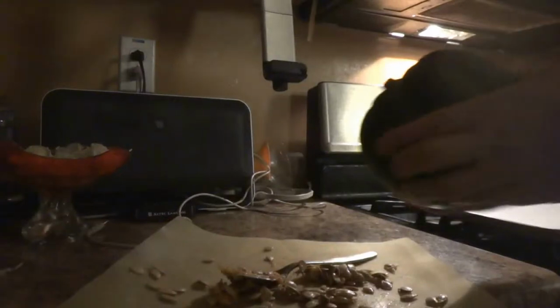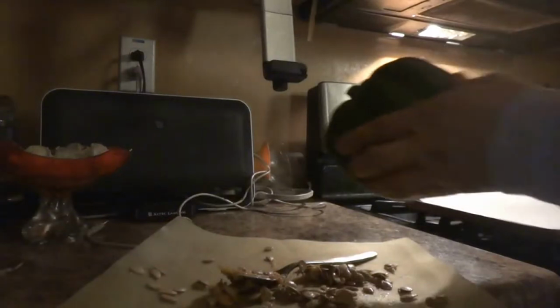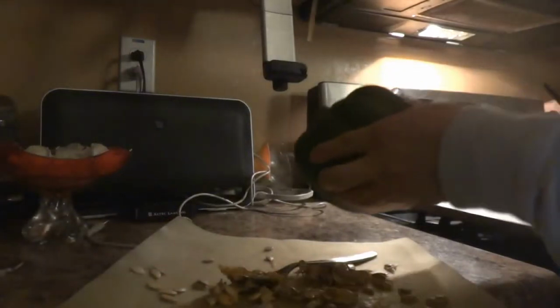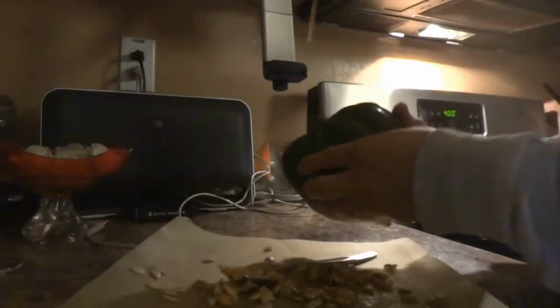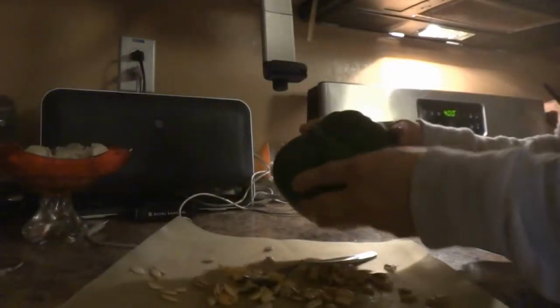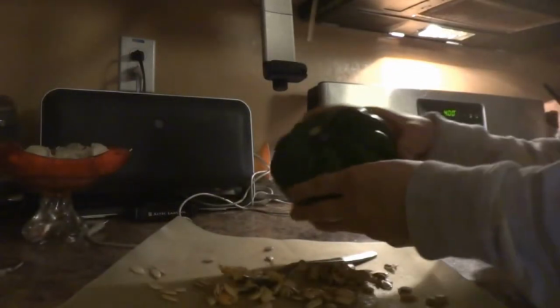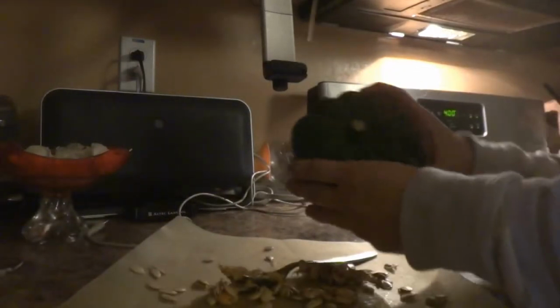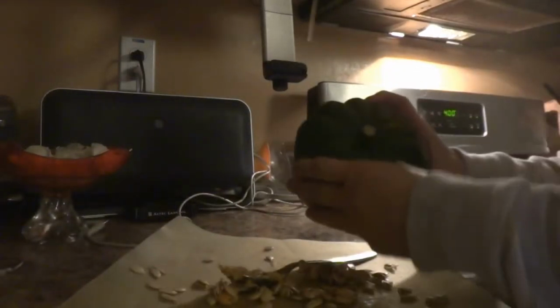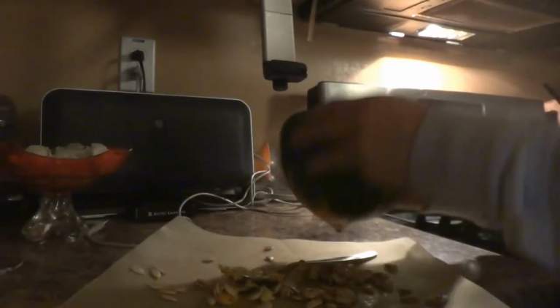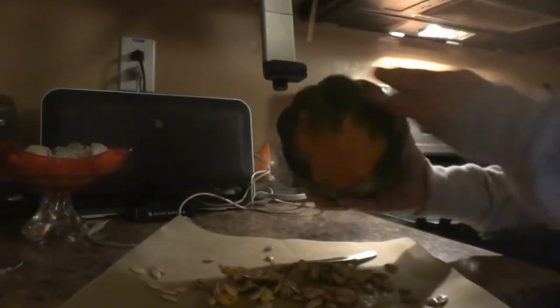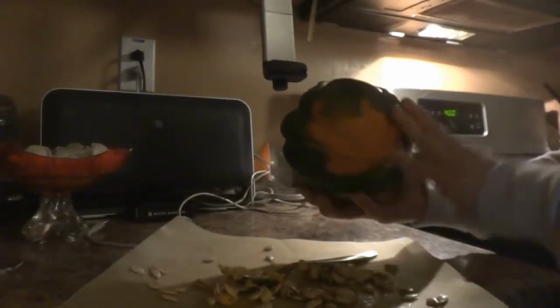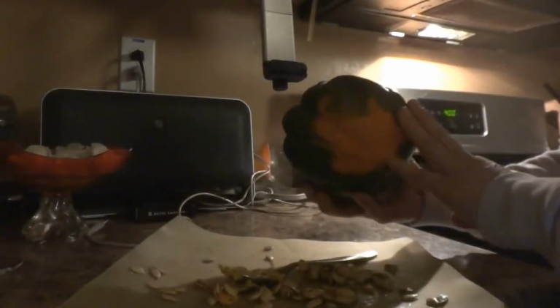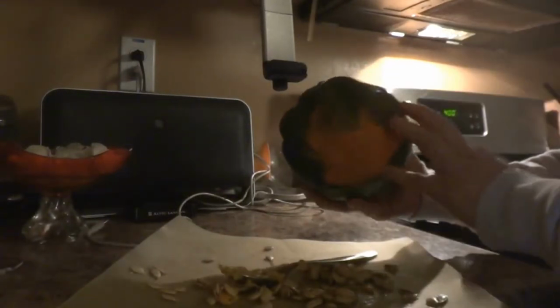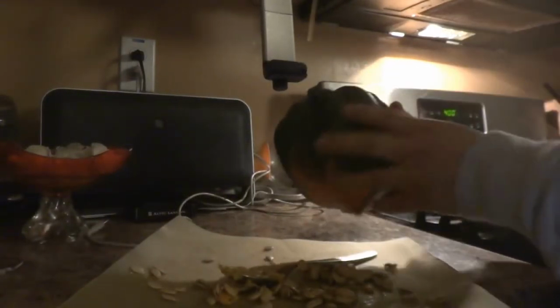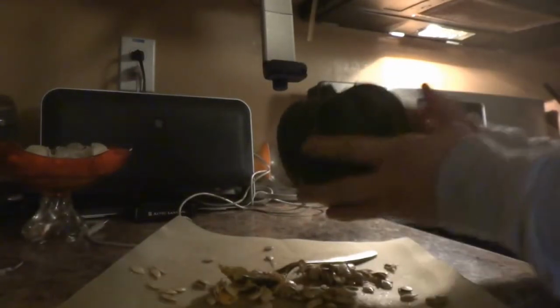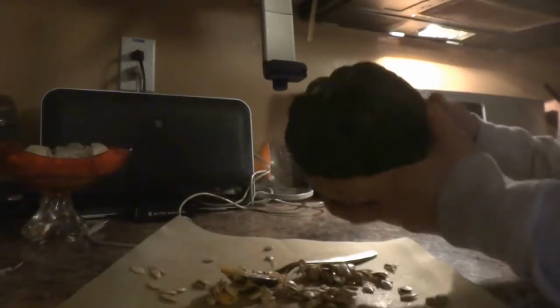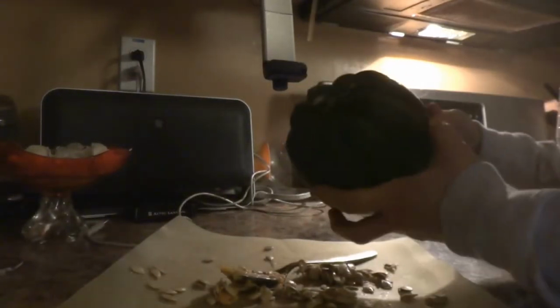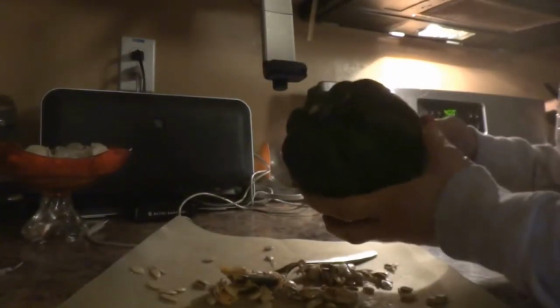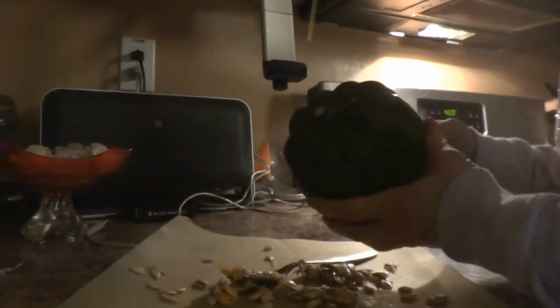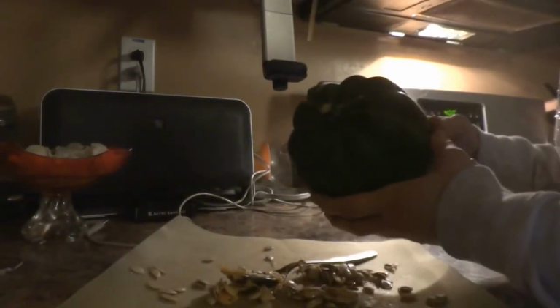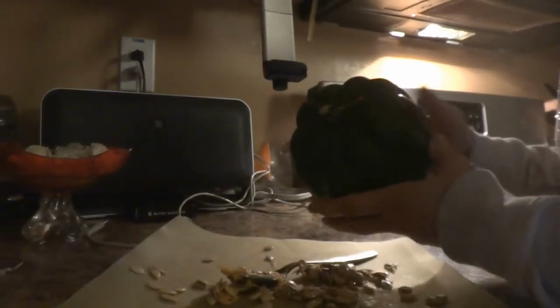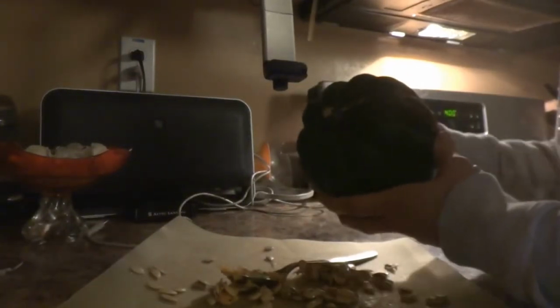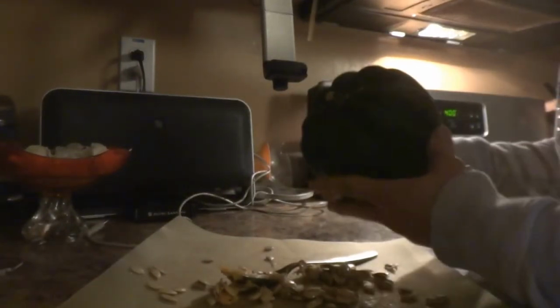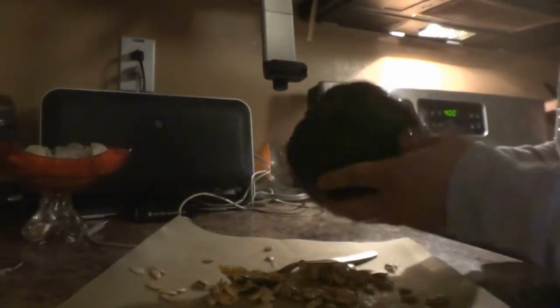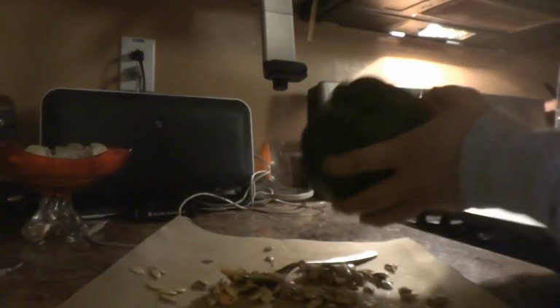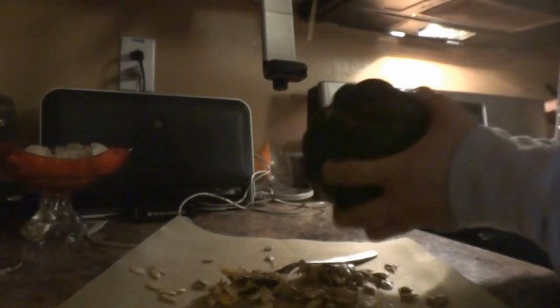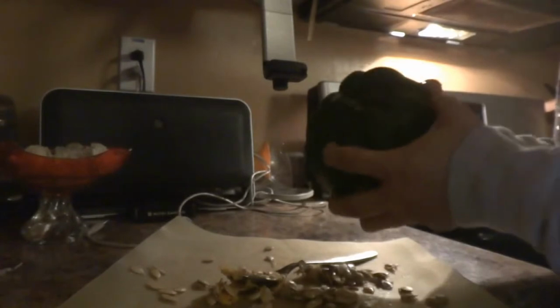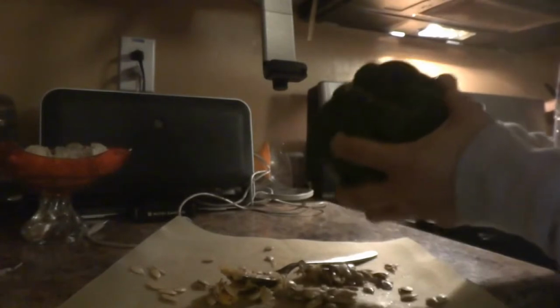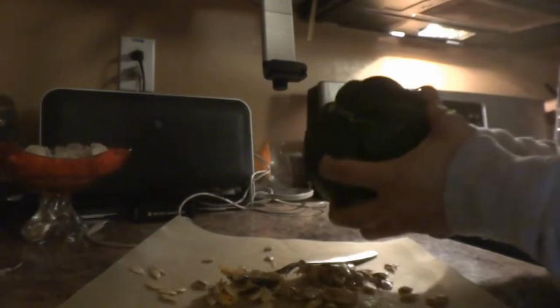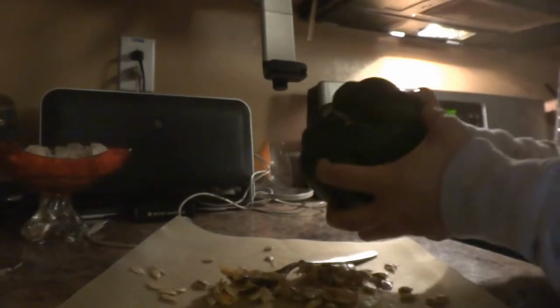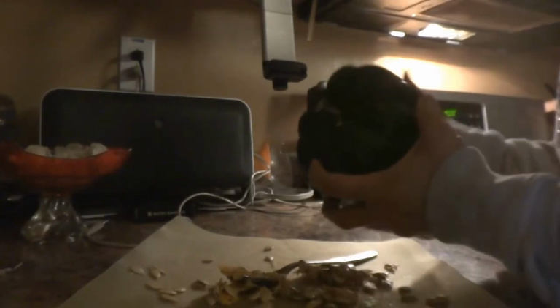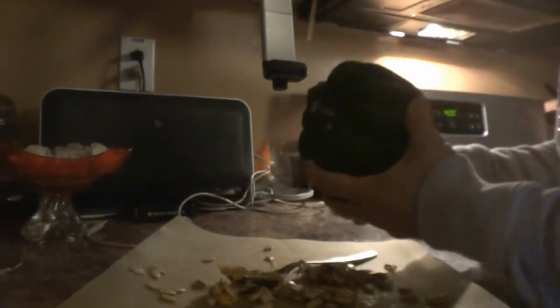Hey everyone, today's pick of the week is acorn squash. When you pick an acorn squash in the grocery store, look for one that's nice and firm.